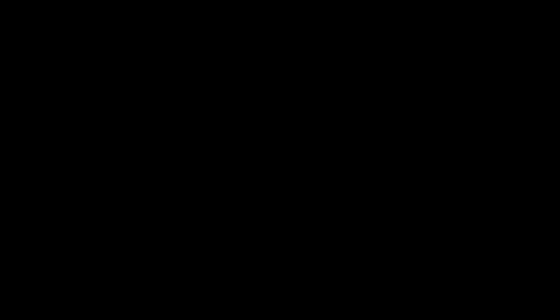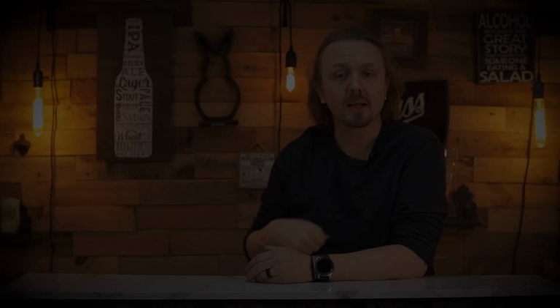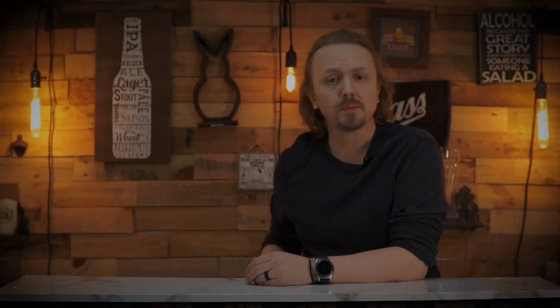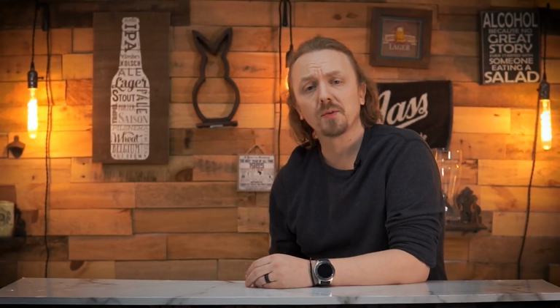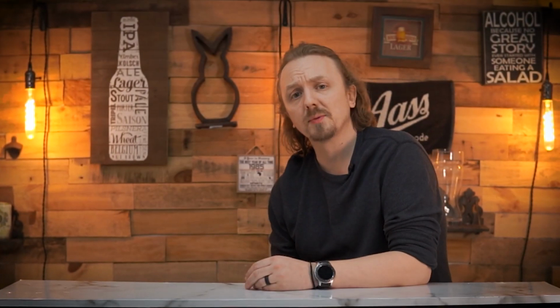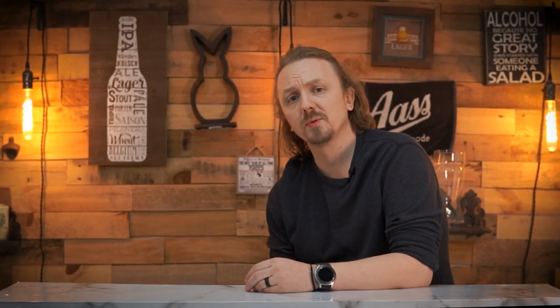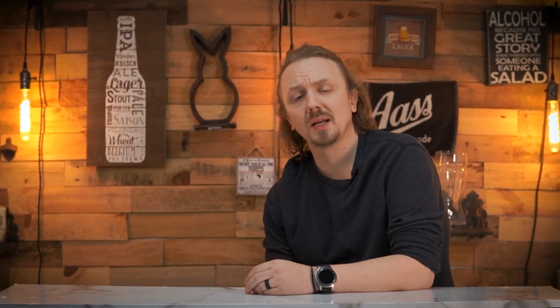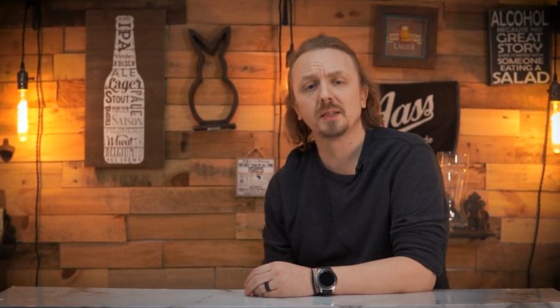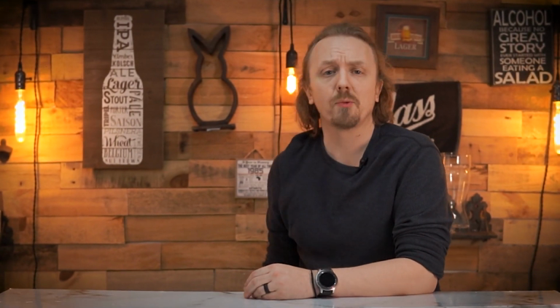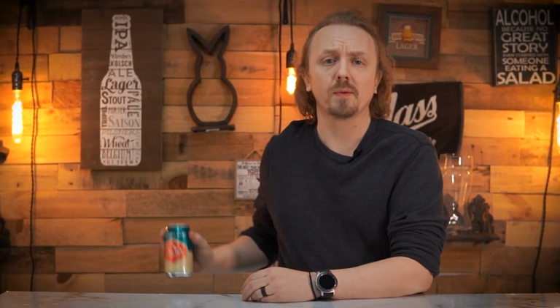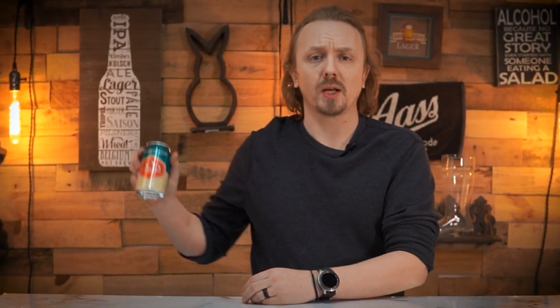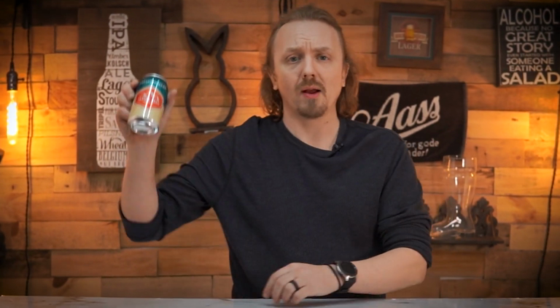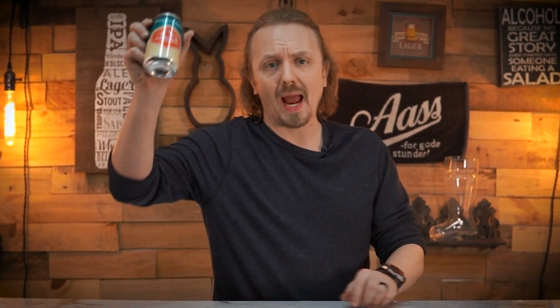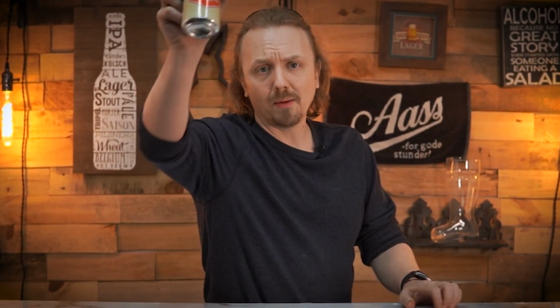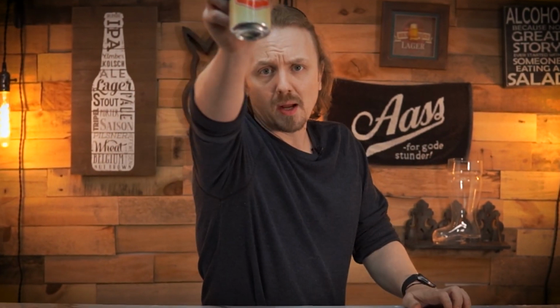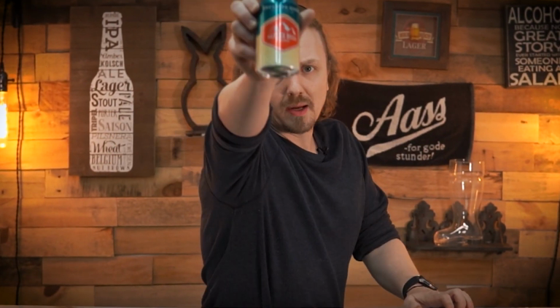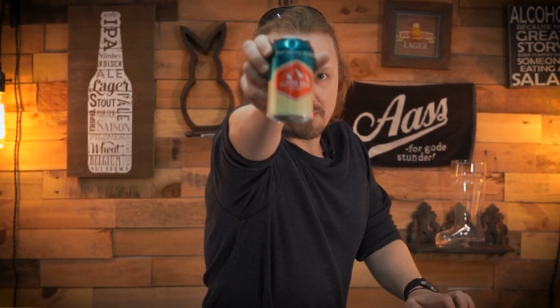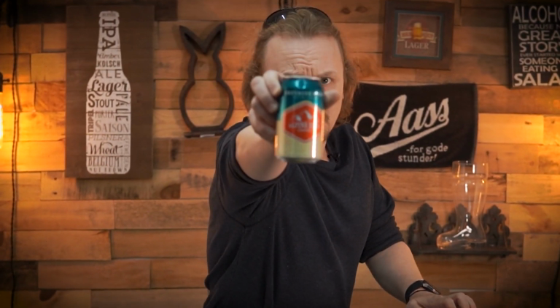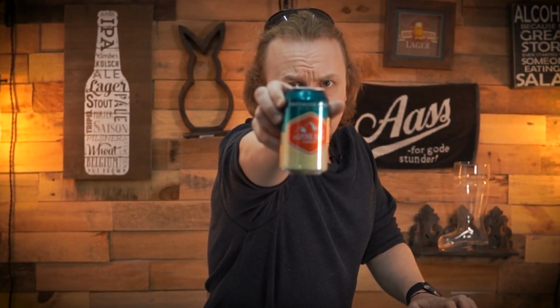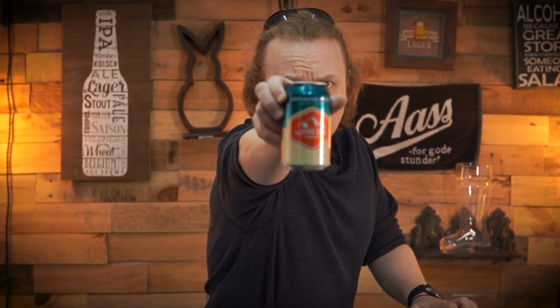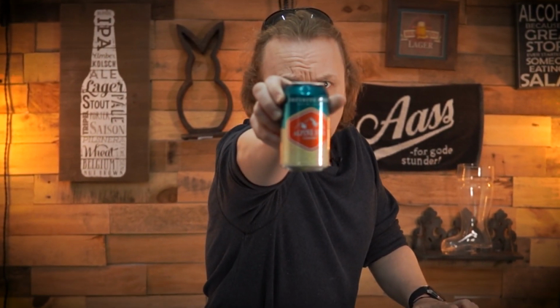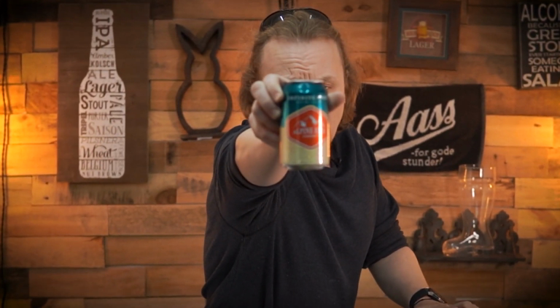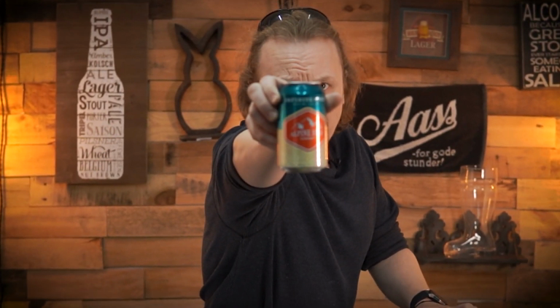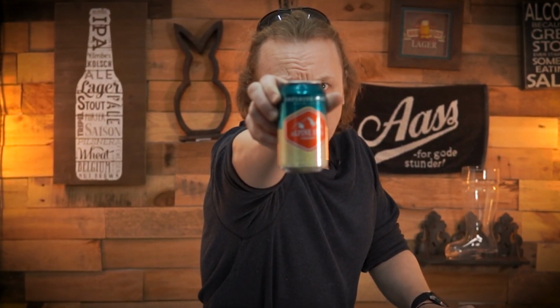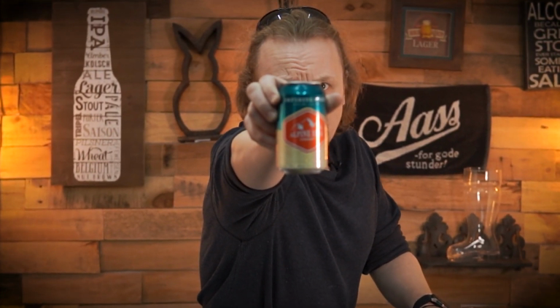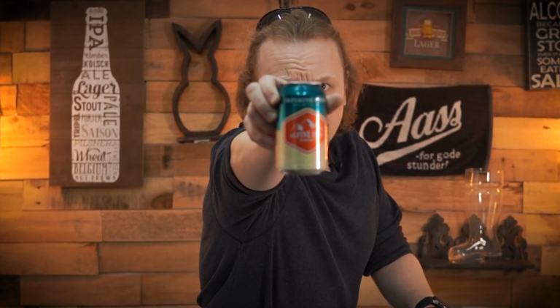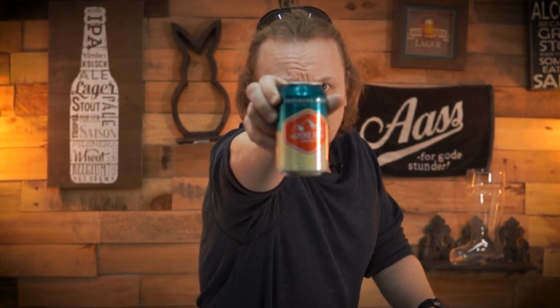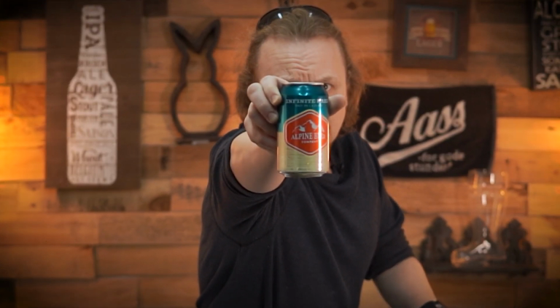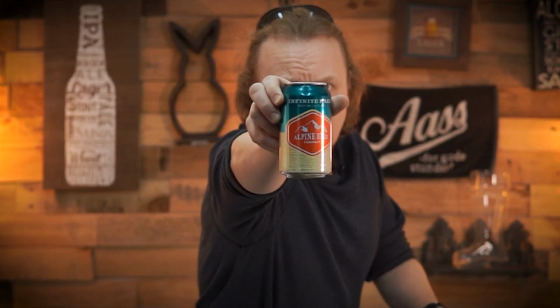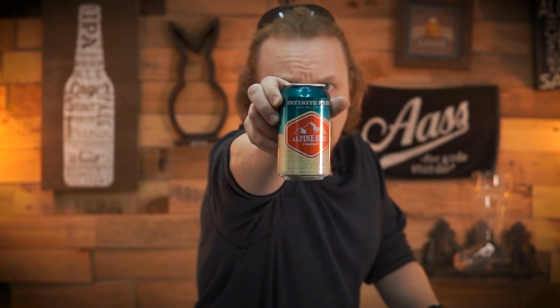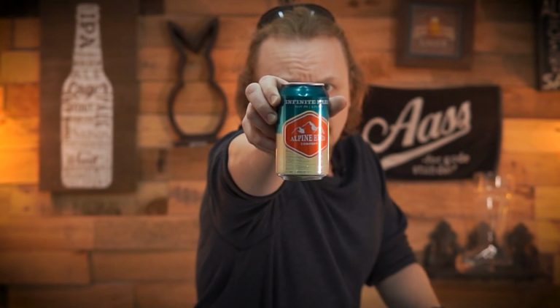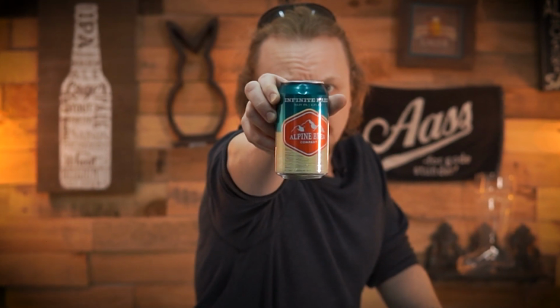Hey guys, I'm John with Thompson Brewers, and today we're going to be checking out Alpine Beer and their Infinite Haze.